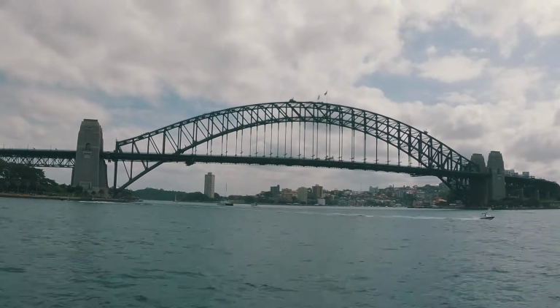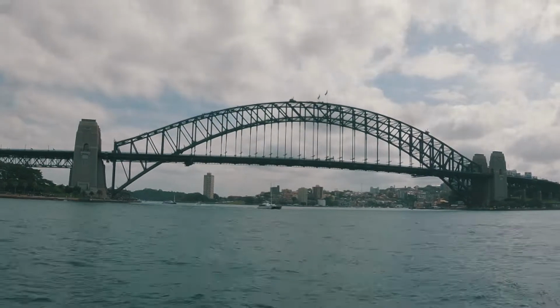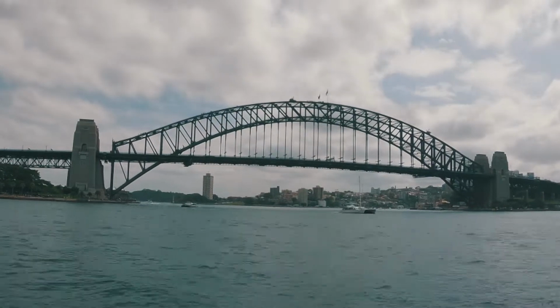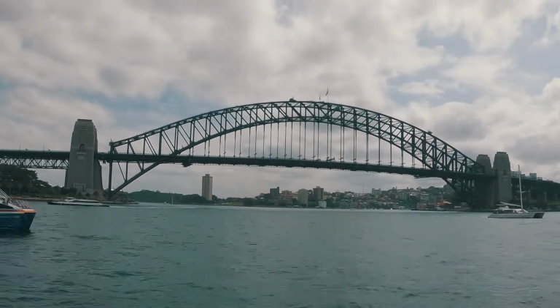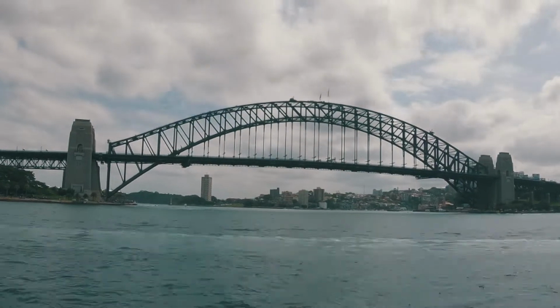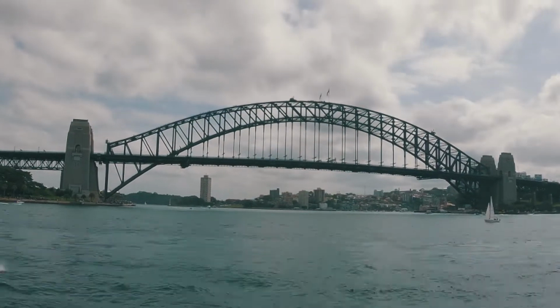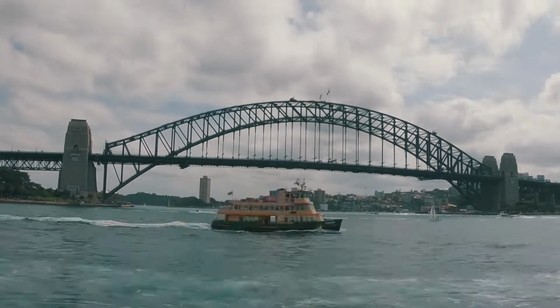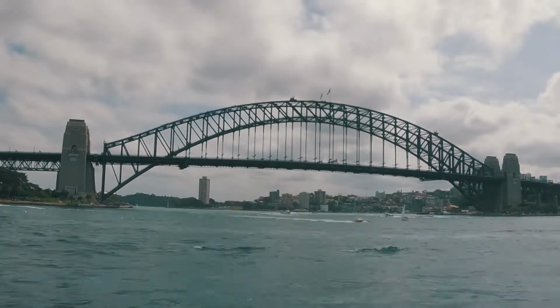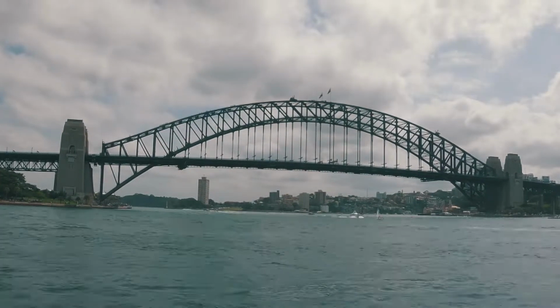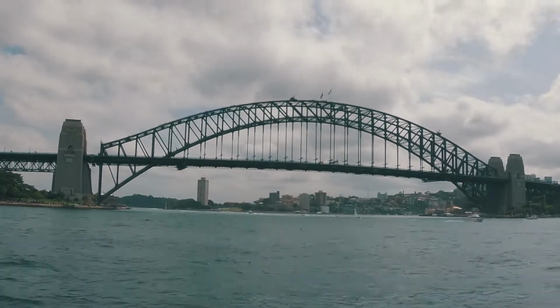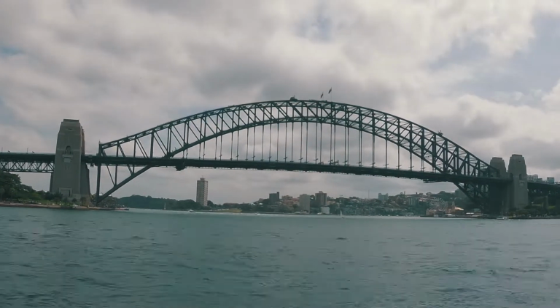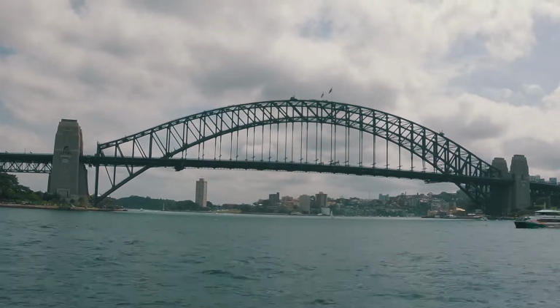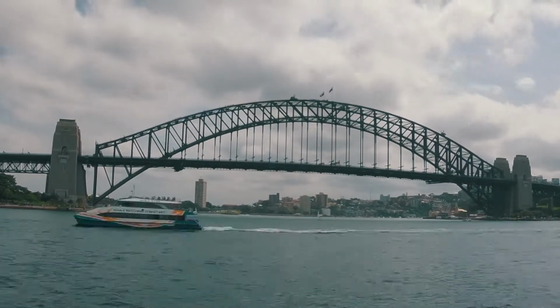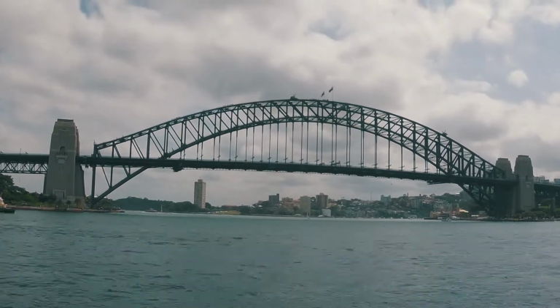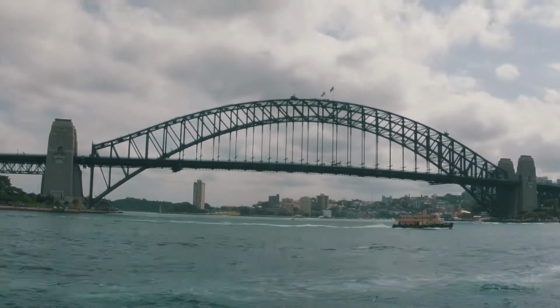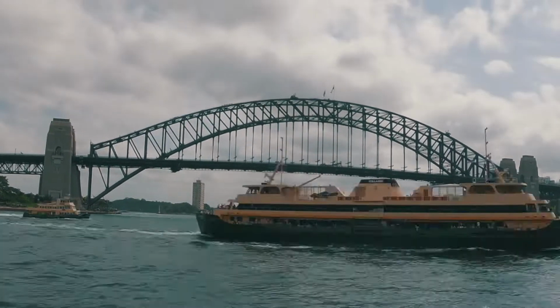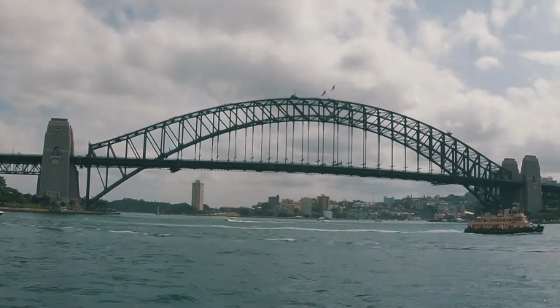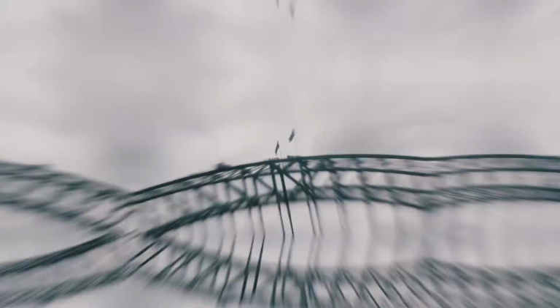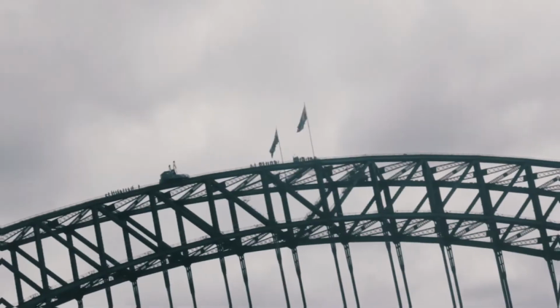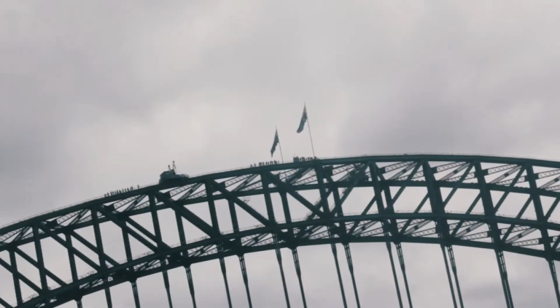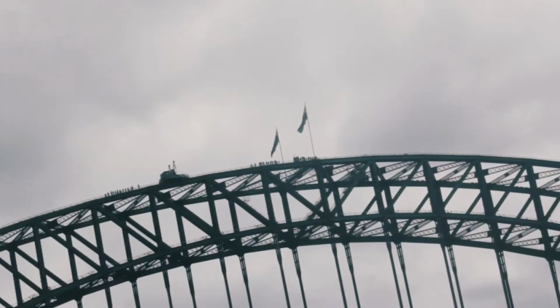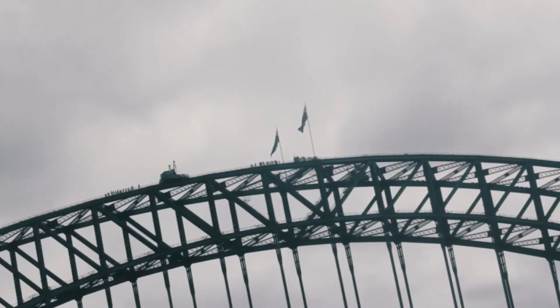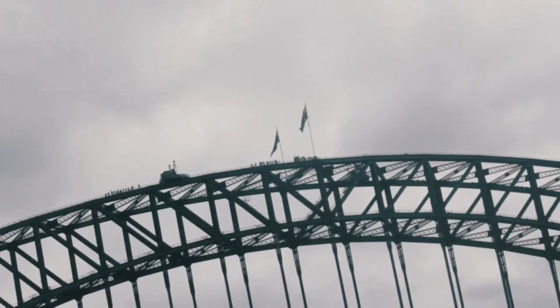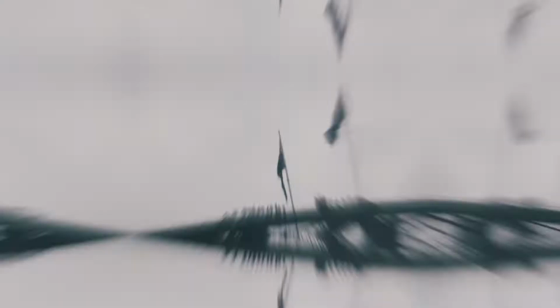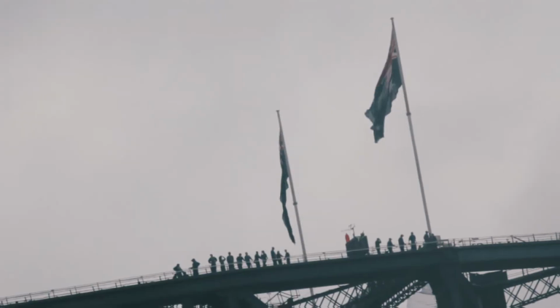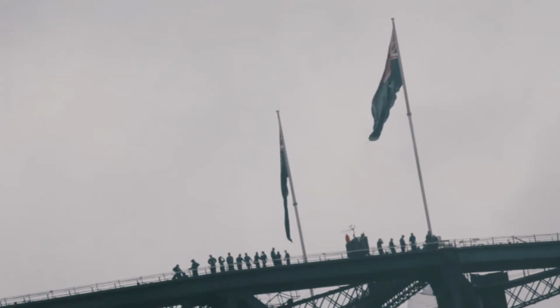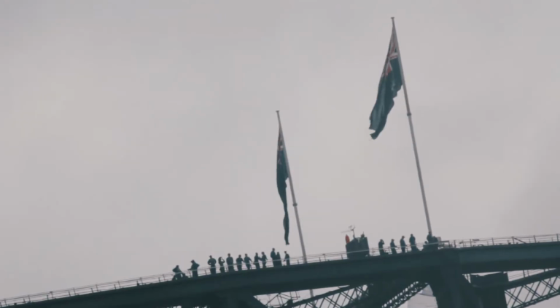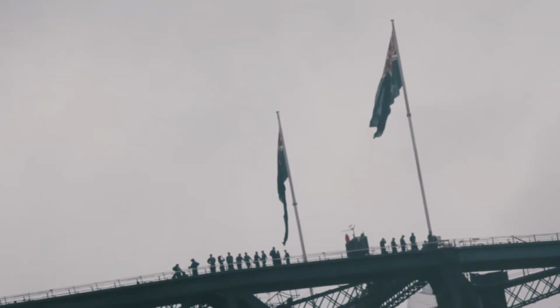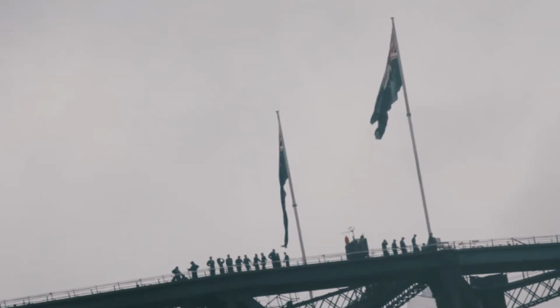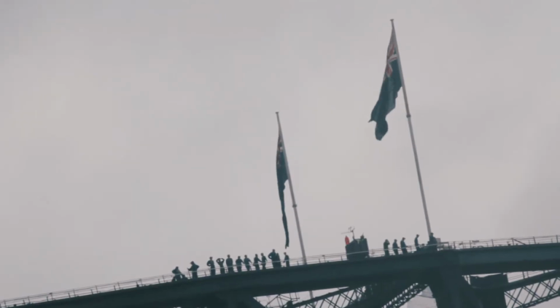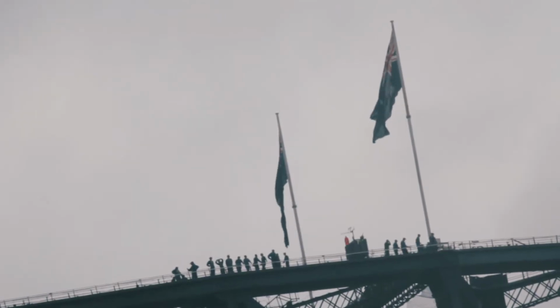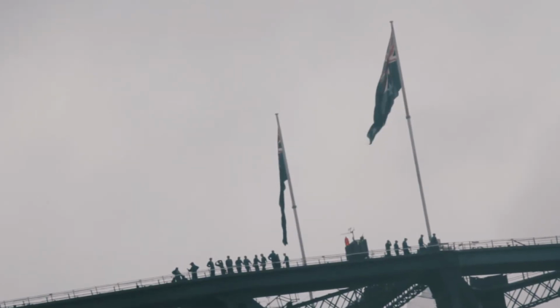For us, the highlight of our trip was climbing to the top of the Sydney Harbour Bridge, and we definitely recommend it.